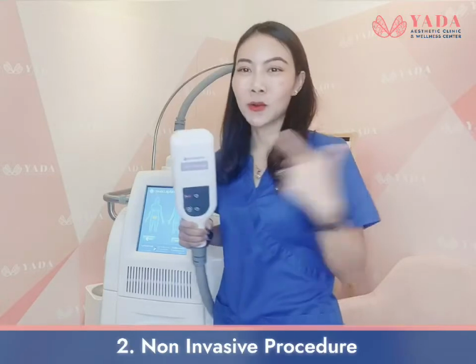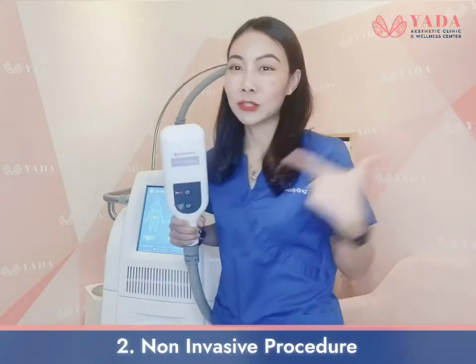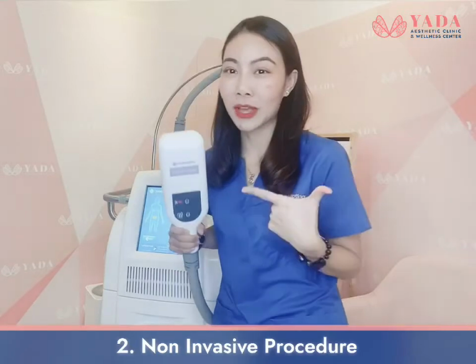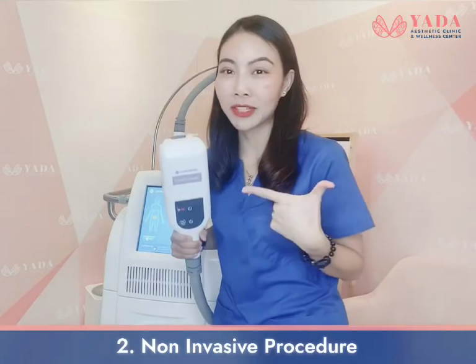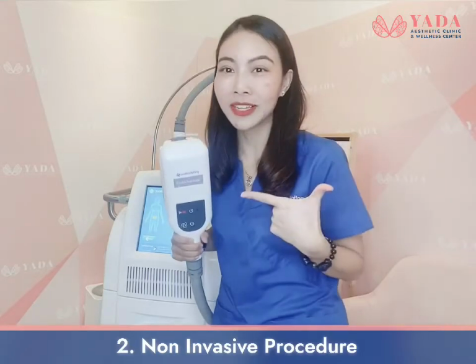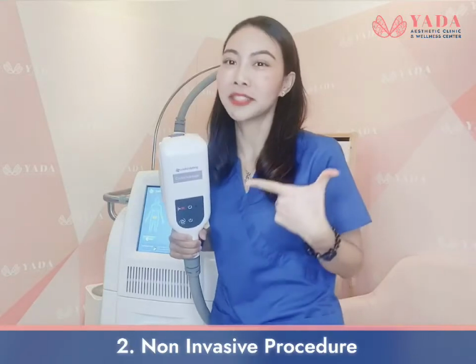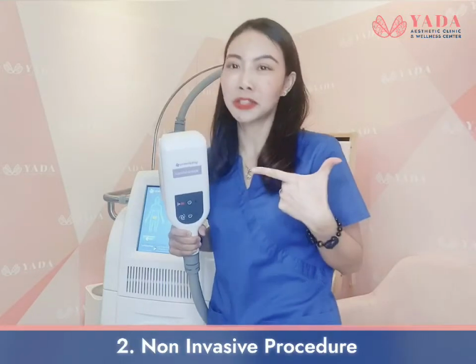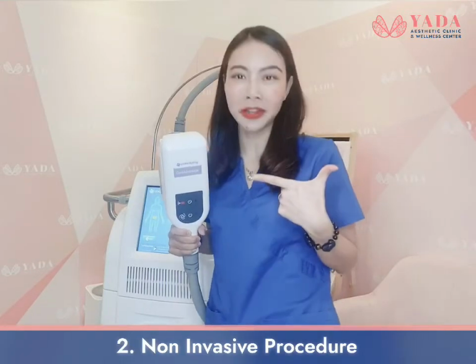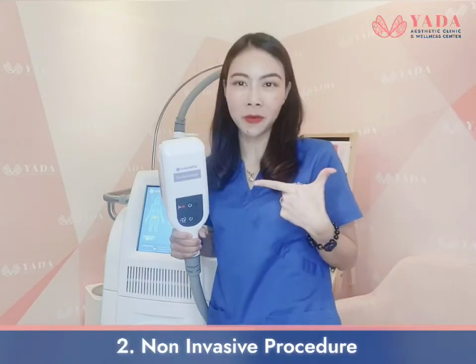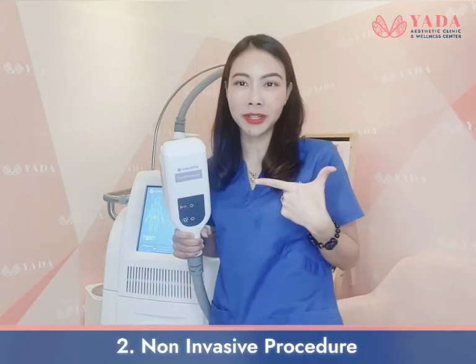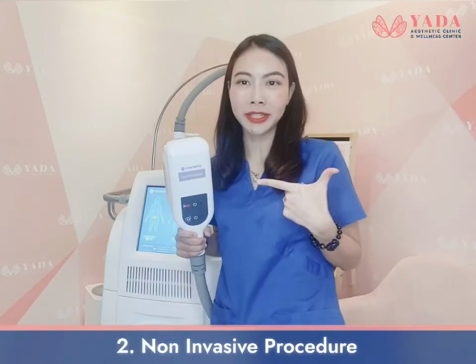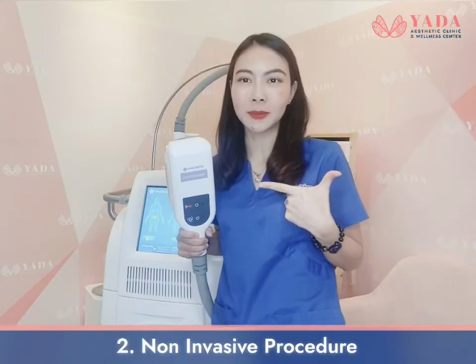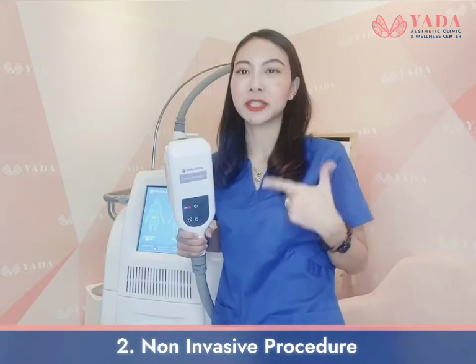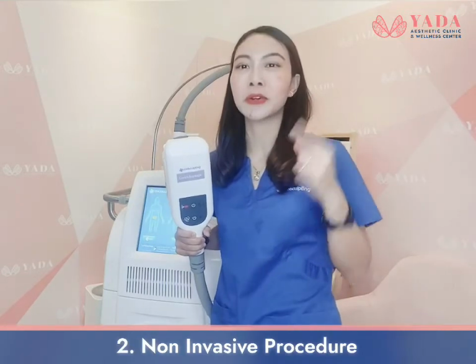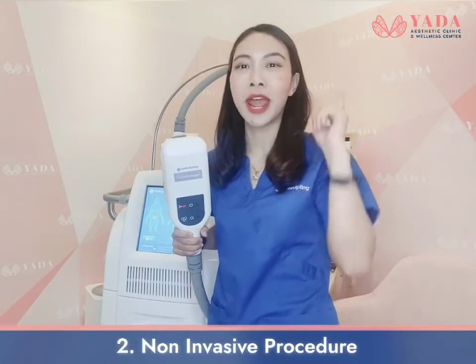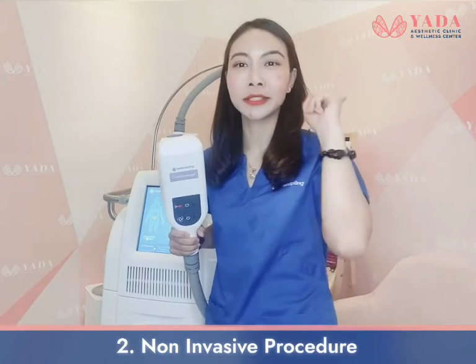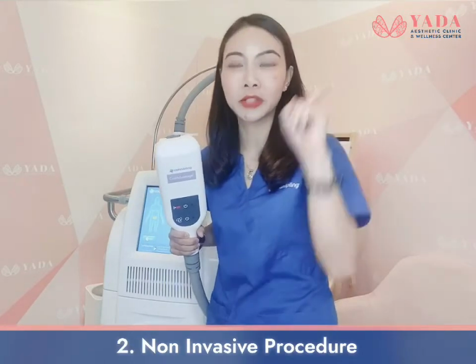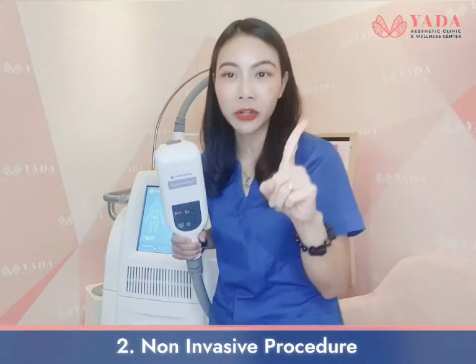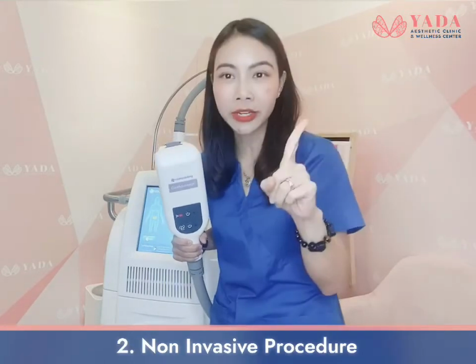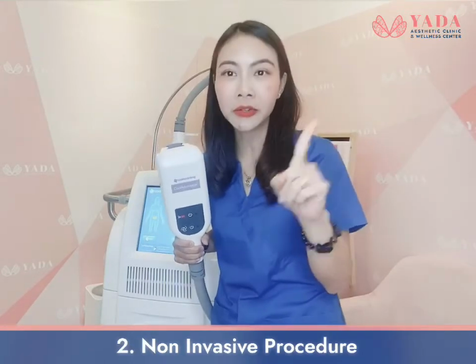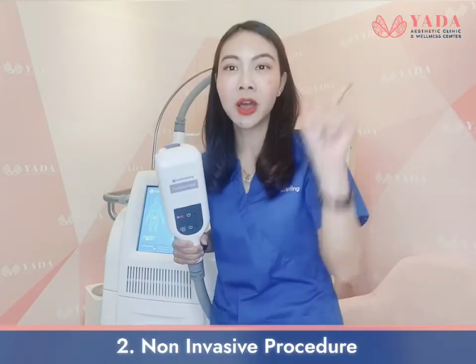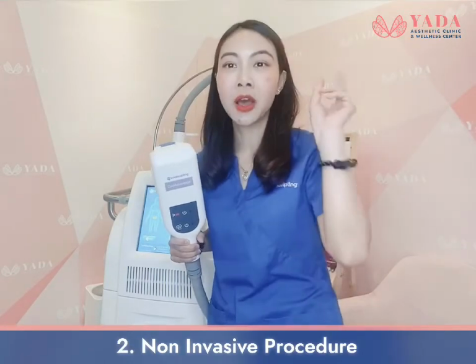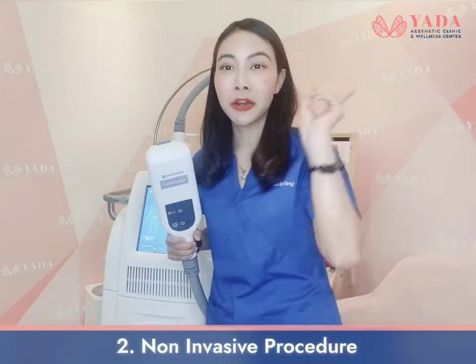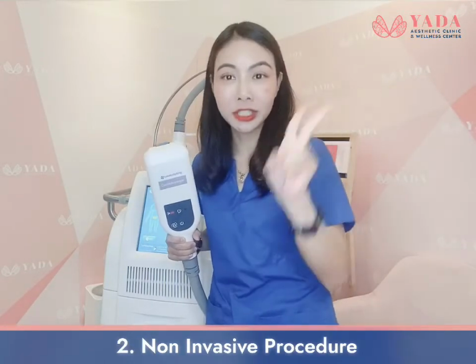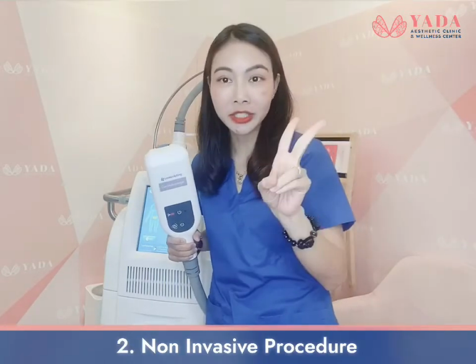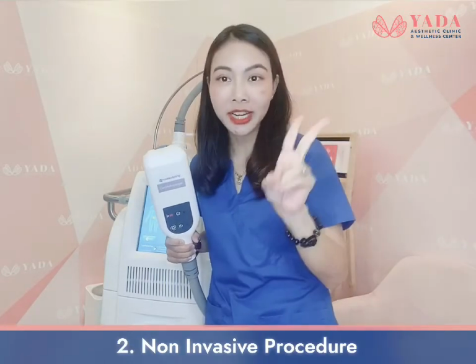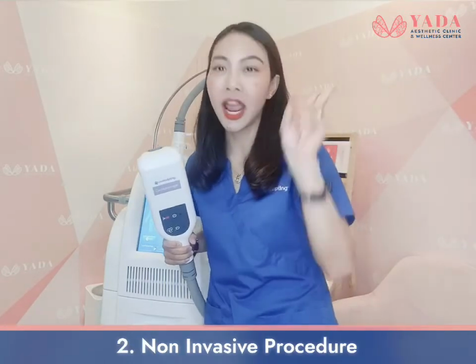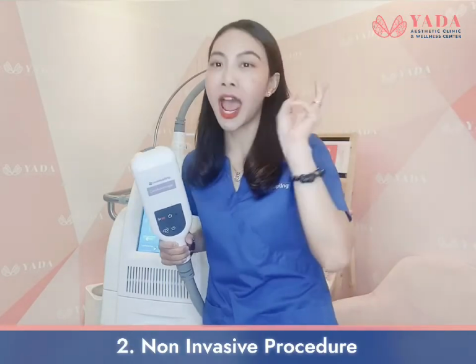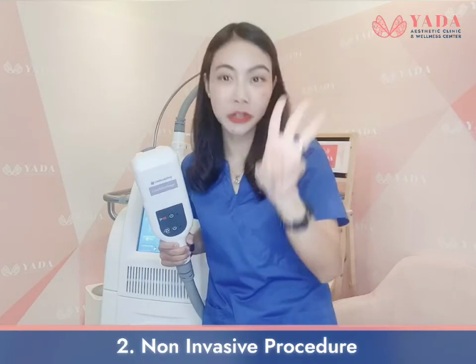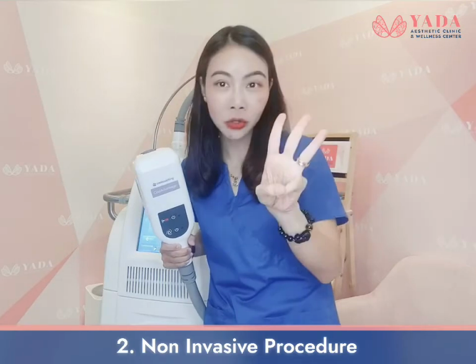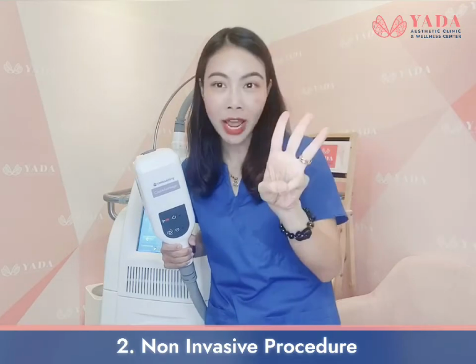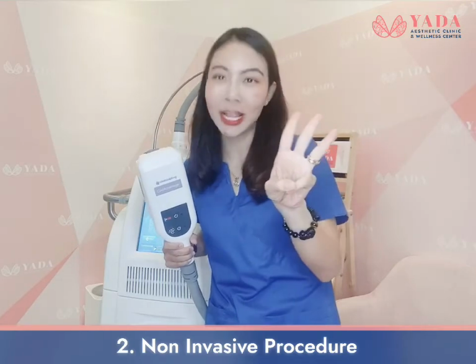CoolSculpting is non-invasive, so there is no needle, no surgery, and no downtime.